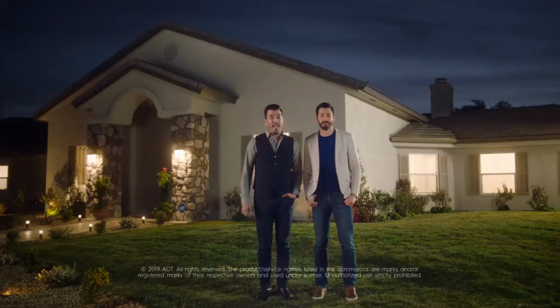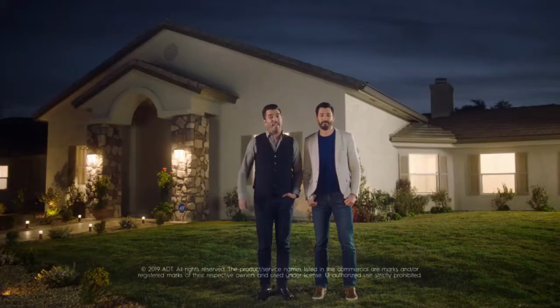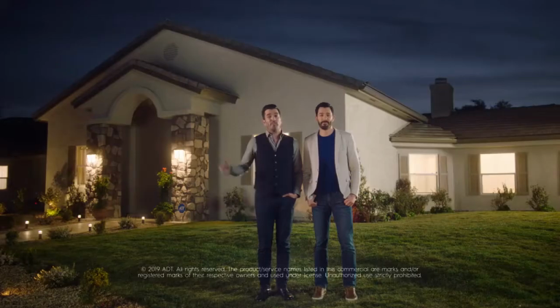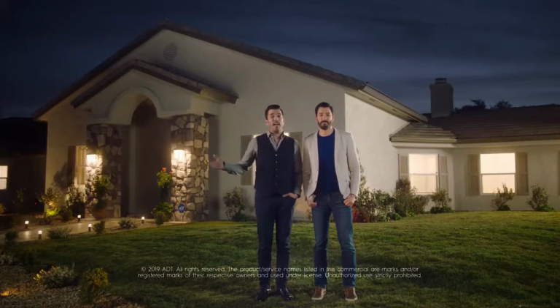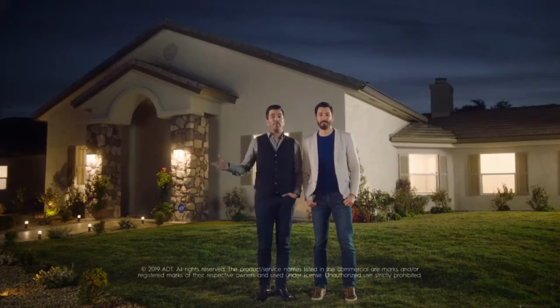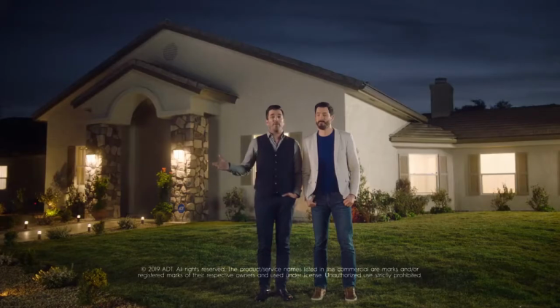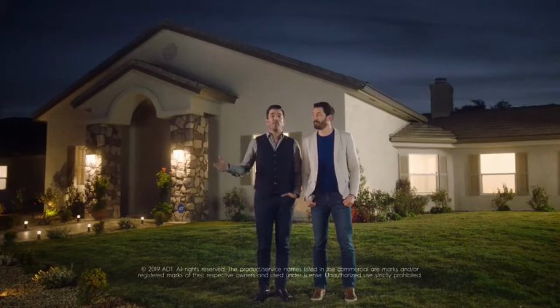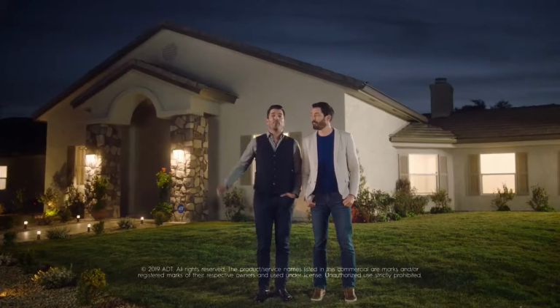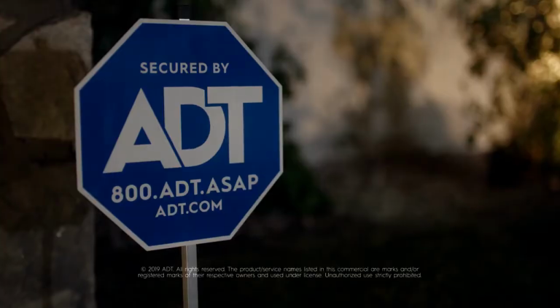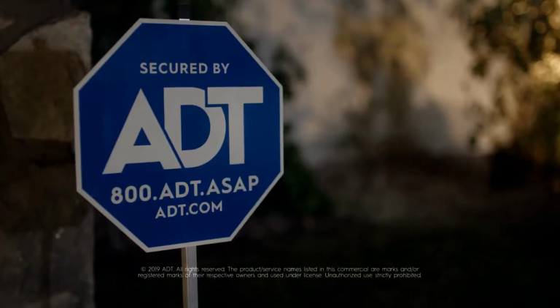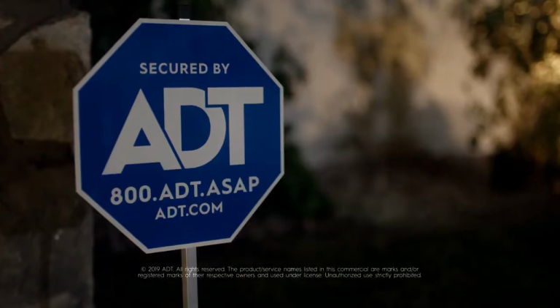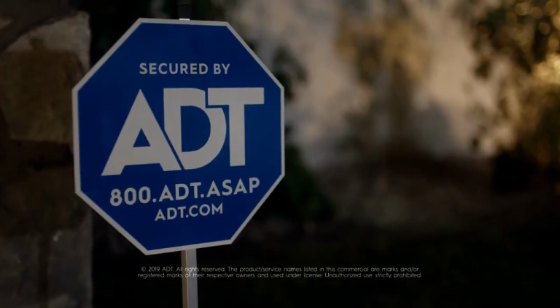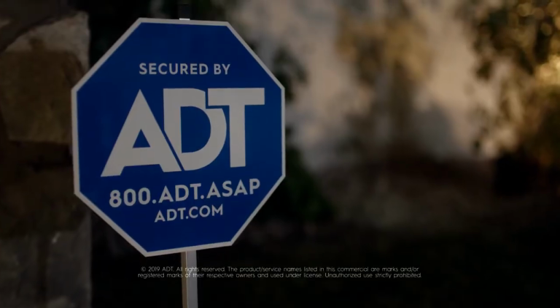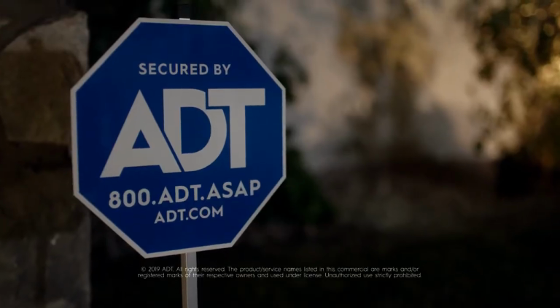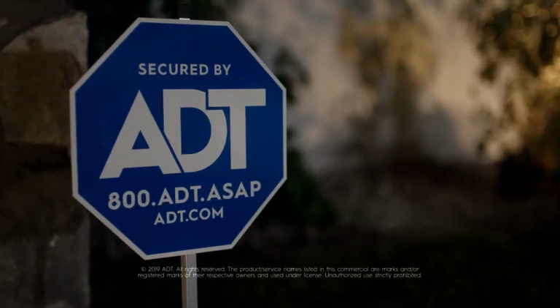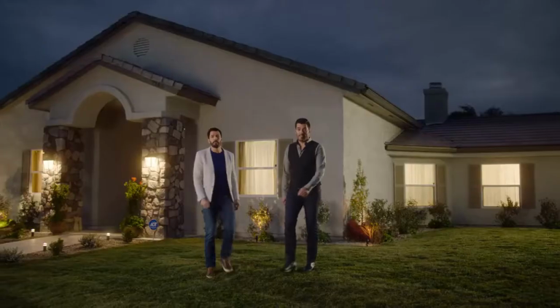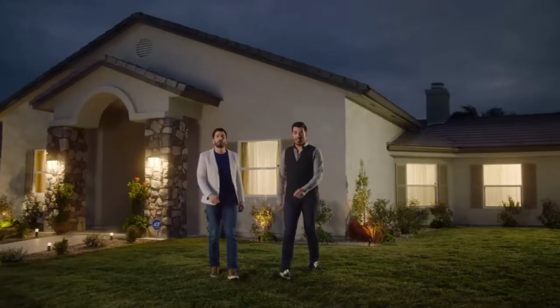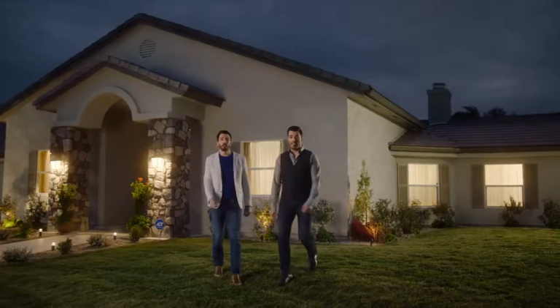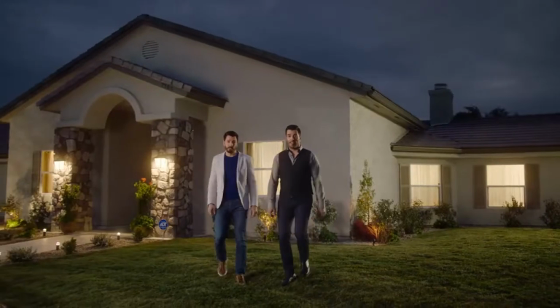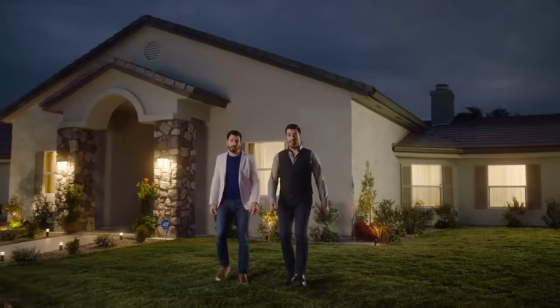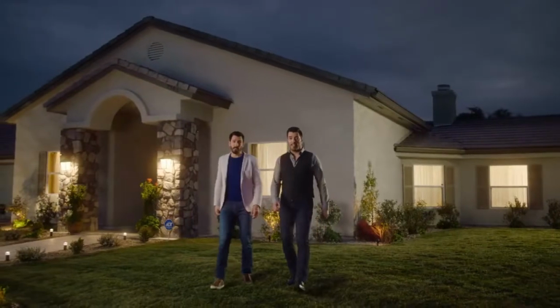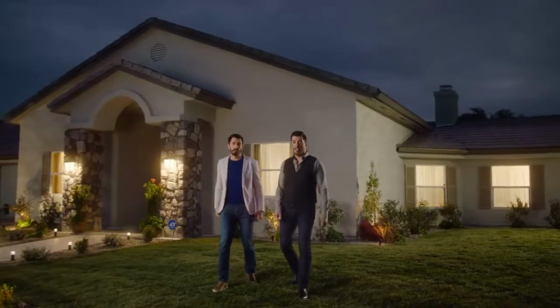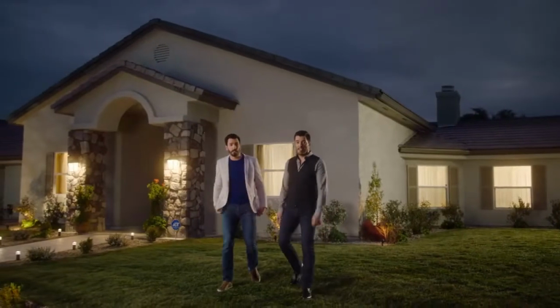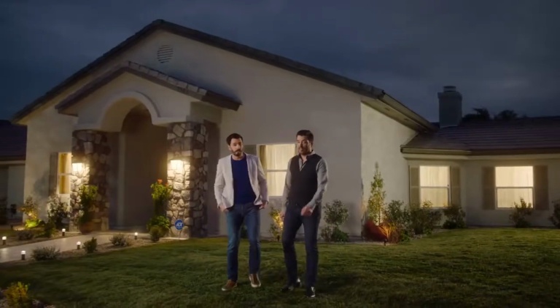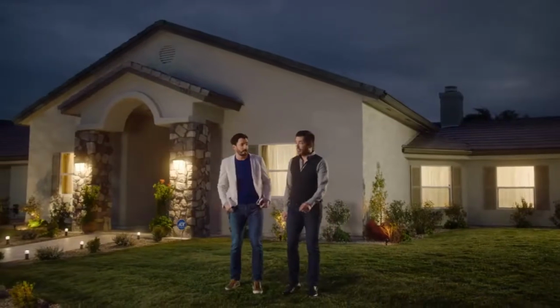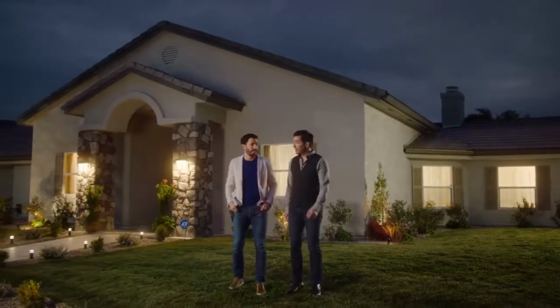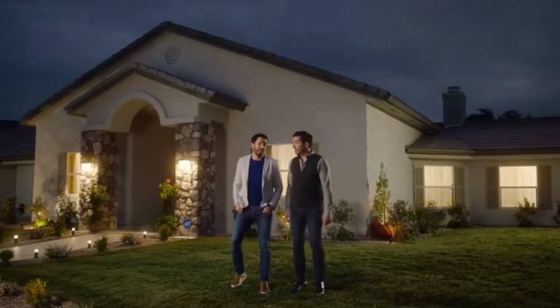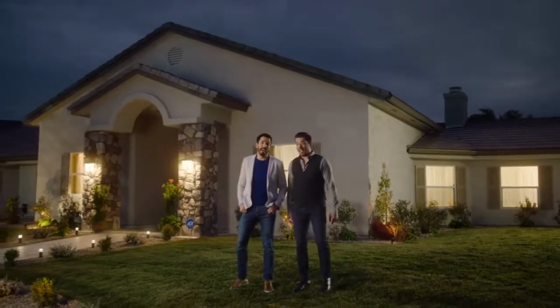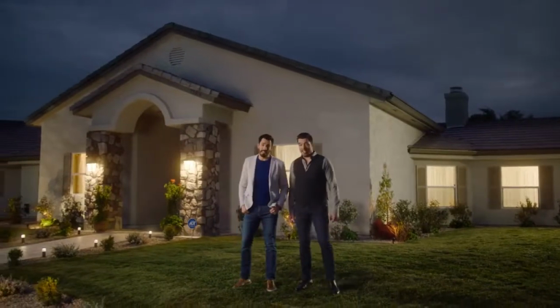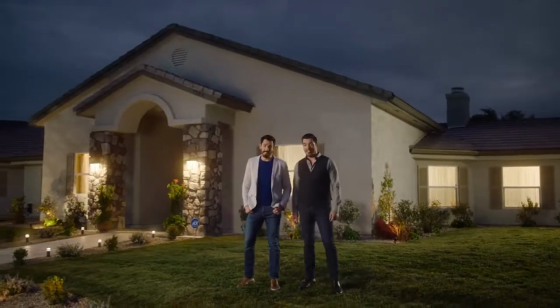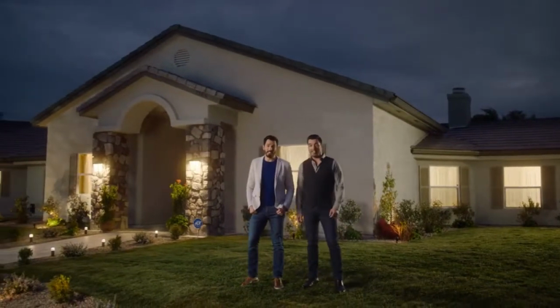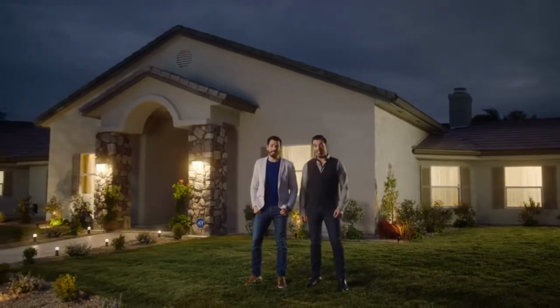And it's backed by 24/7 monitoring from the most trusted name in security: ADT.